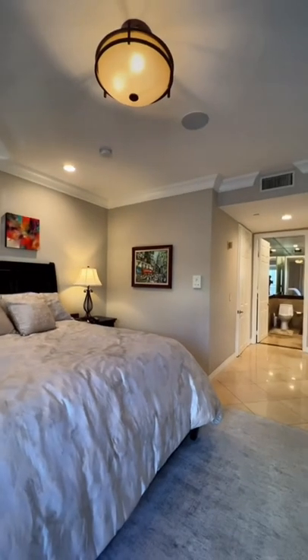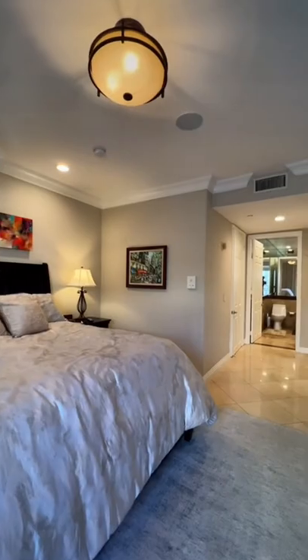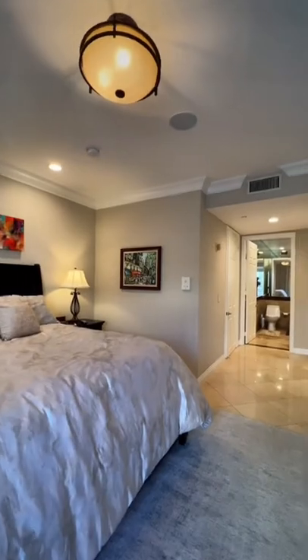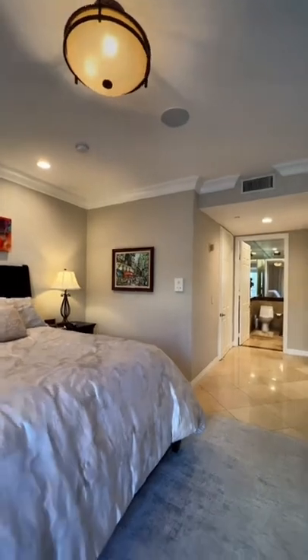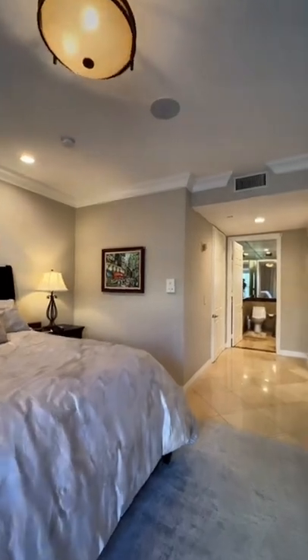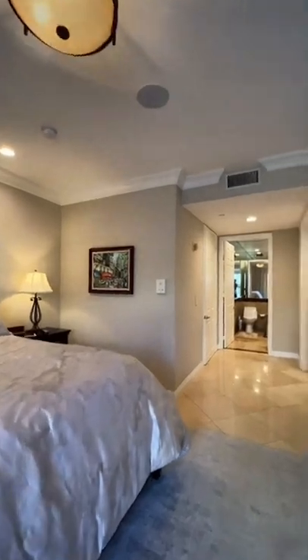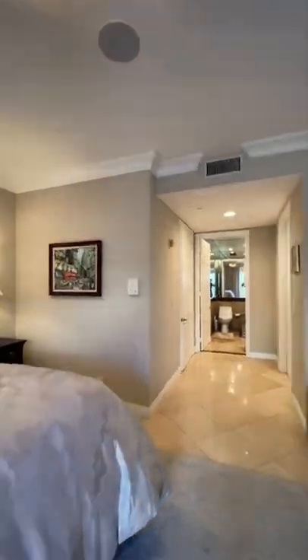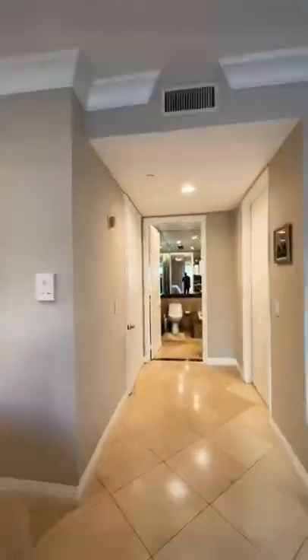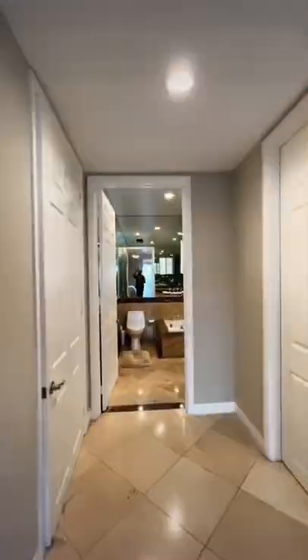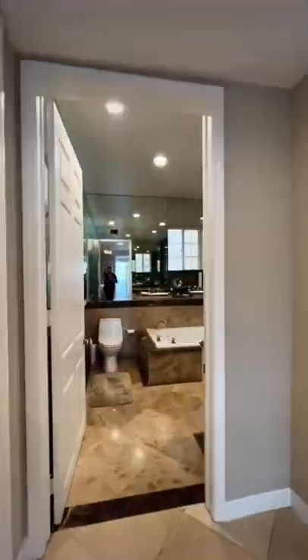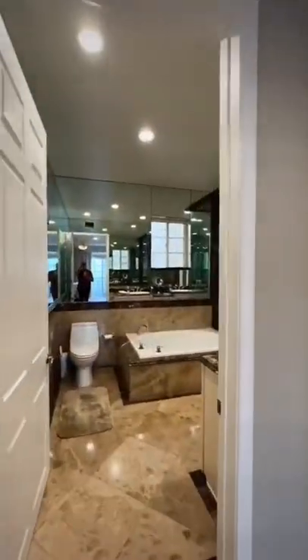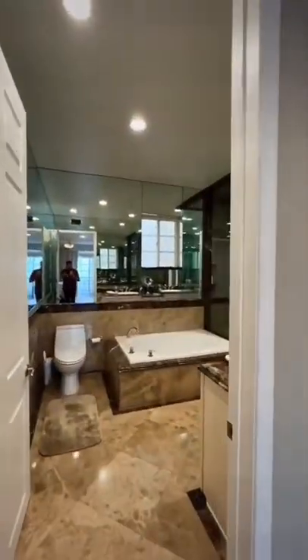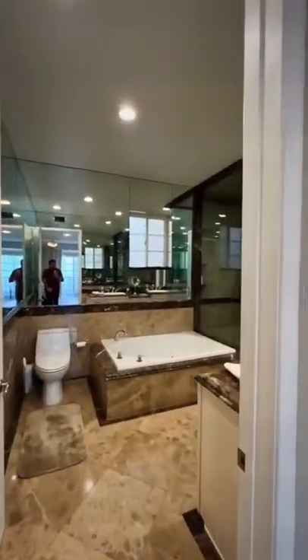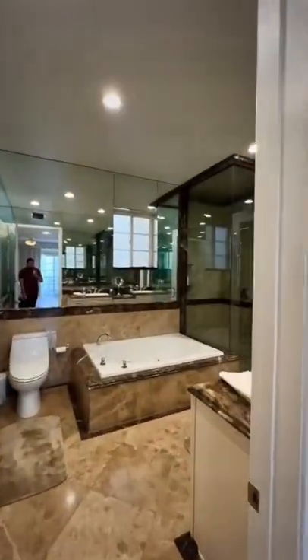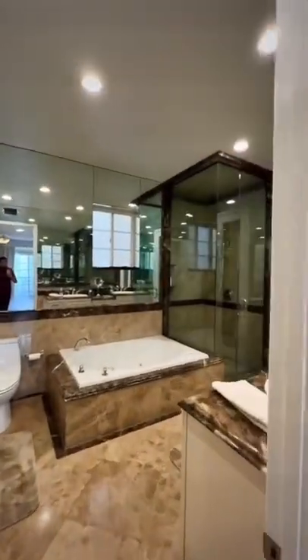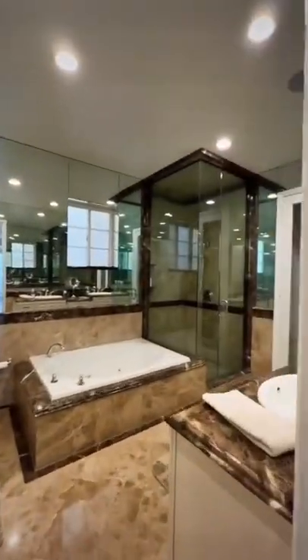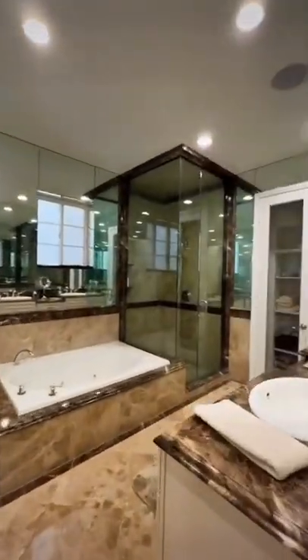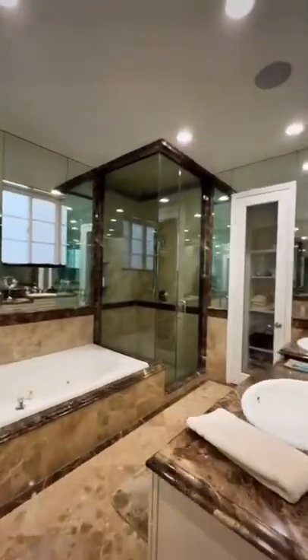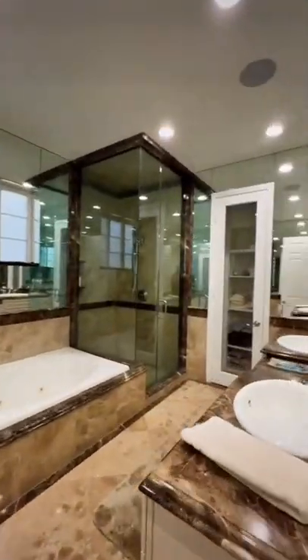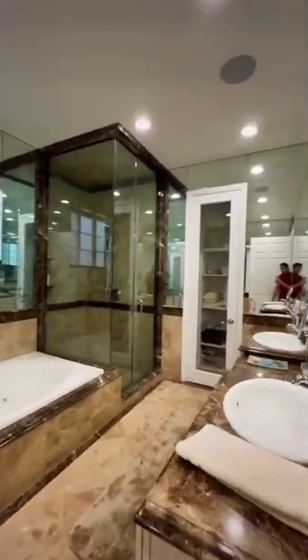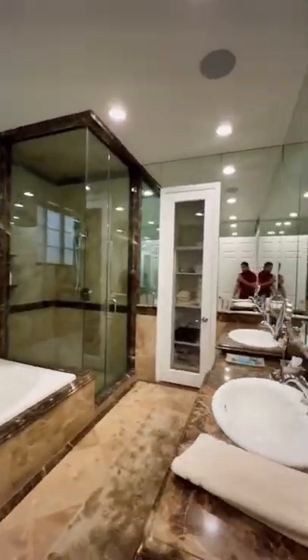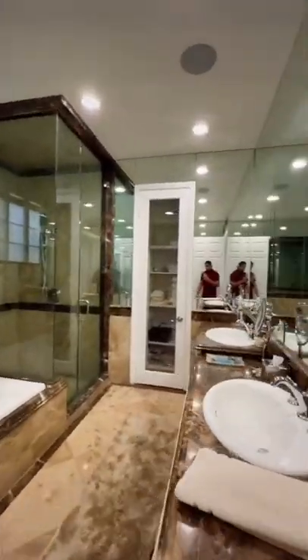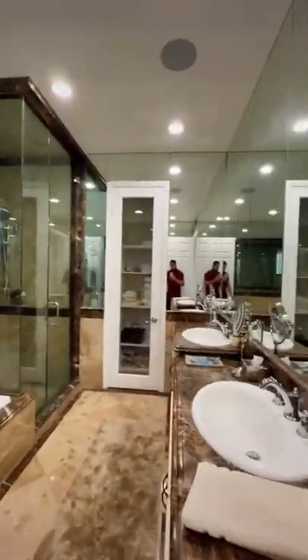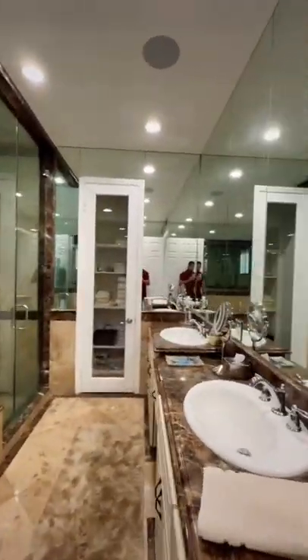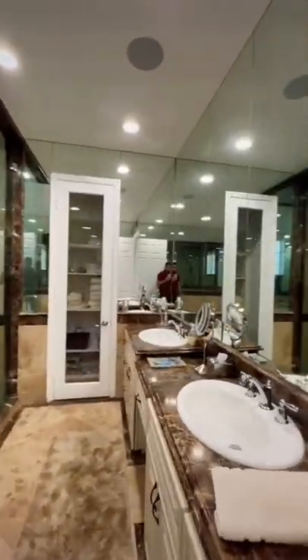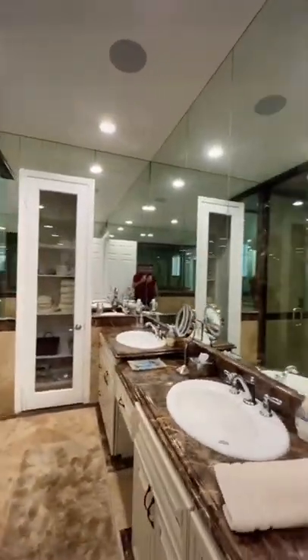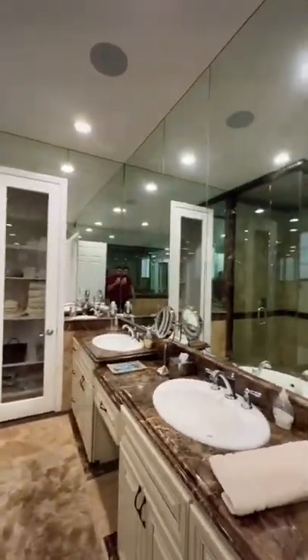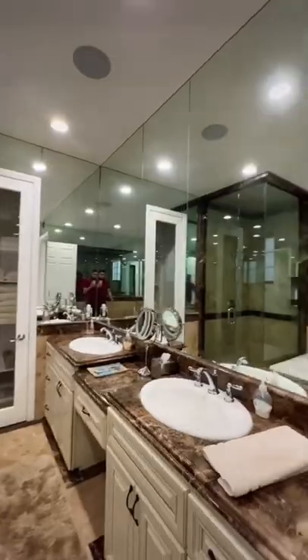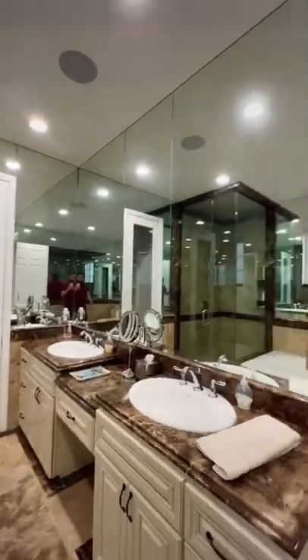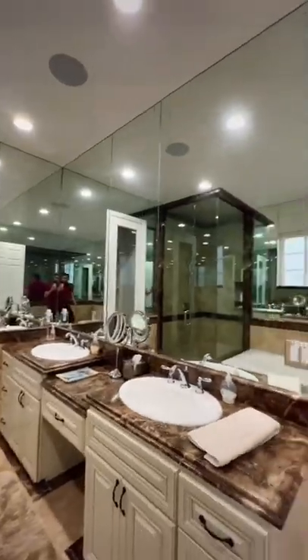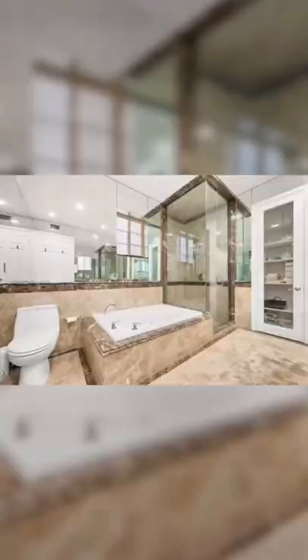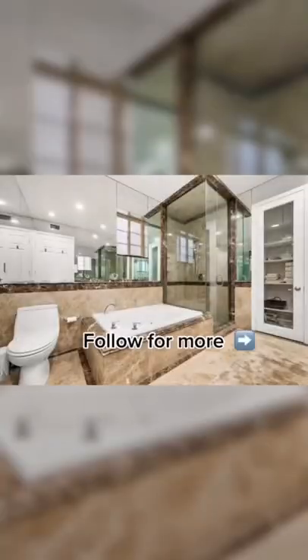Then we're going to zoom past the walk-in closet here into the bathroom. There's me saying what's up. And we got a couple last shots here.